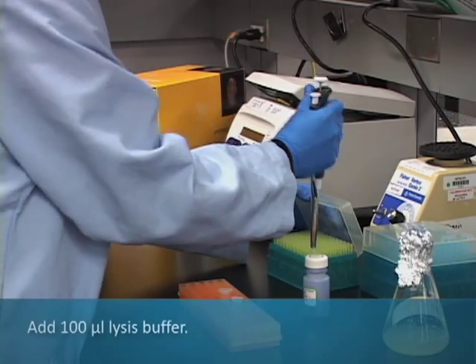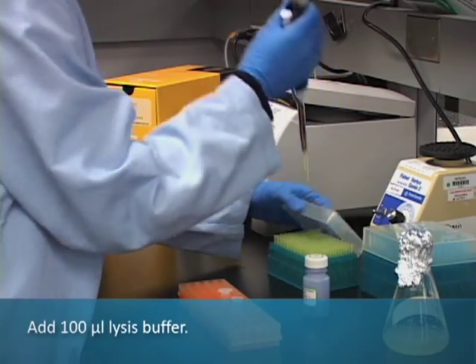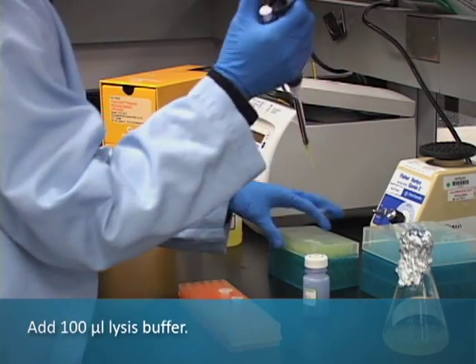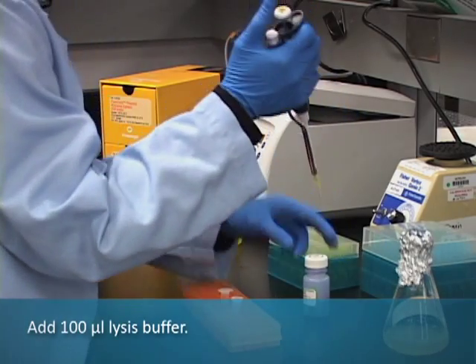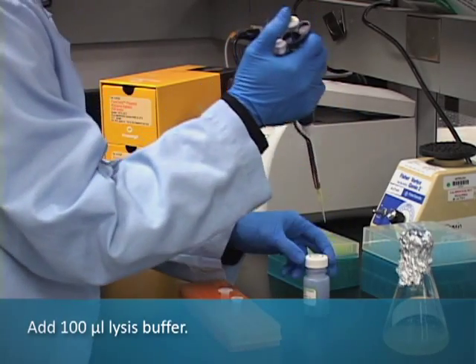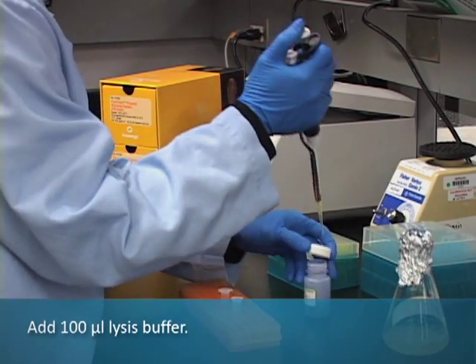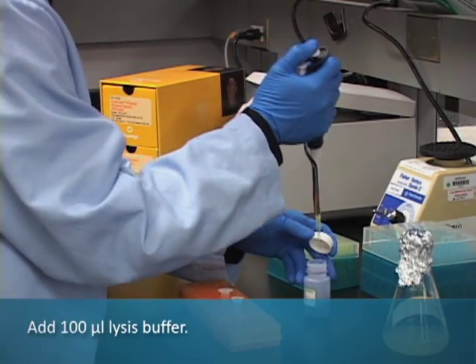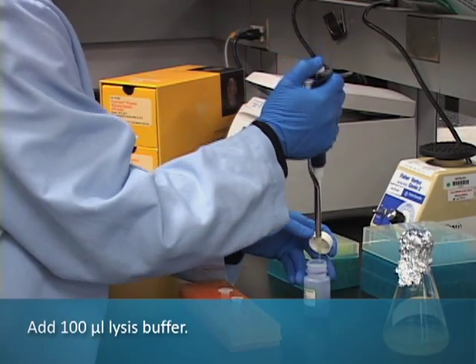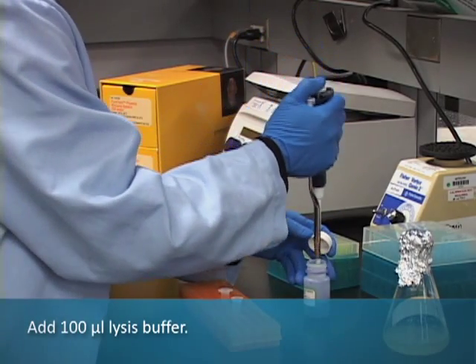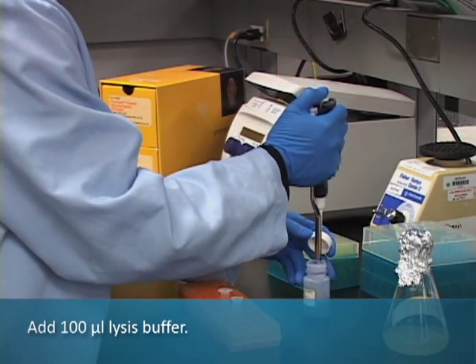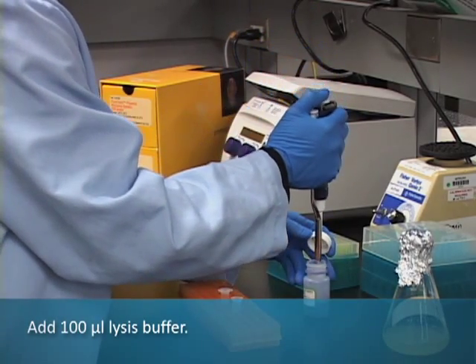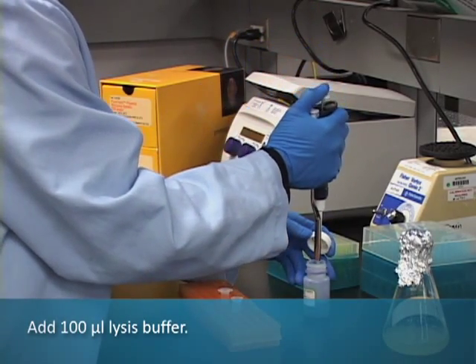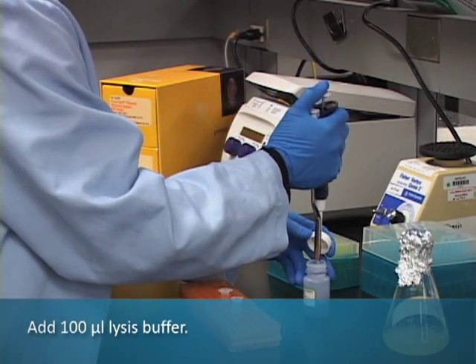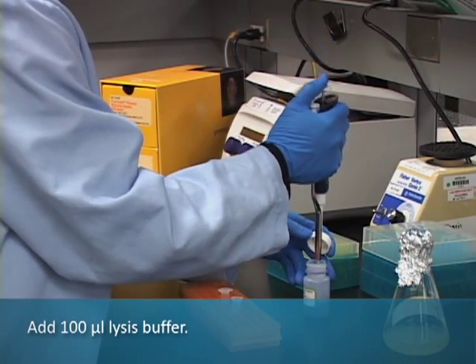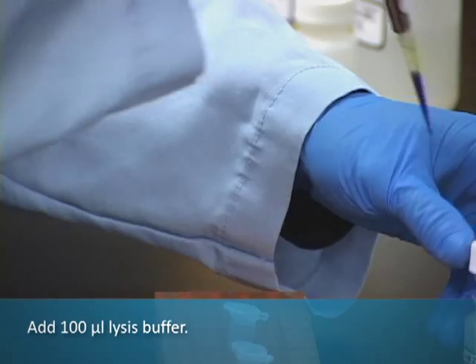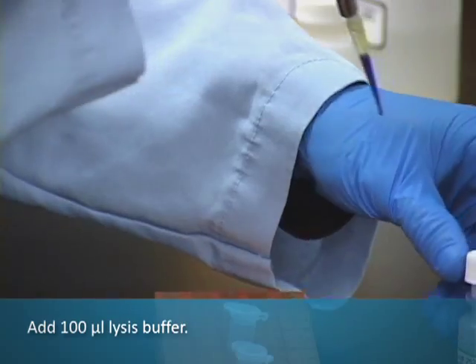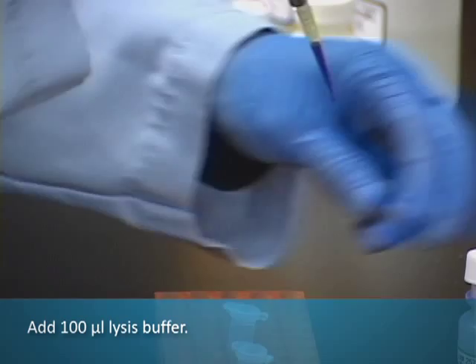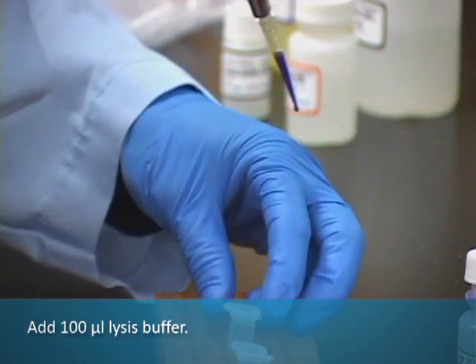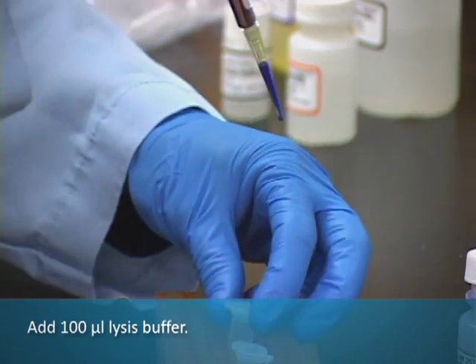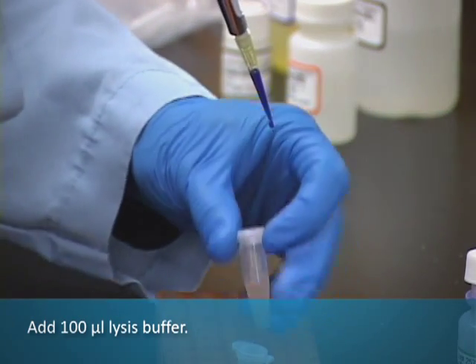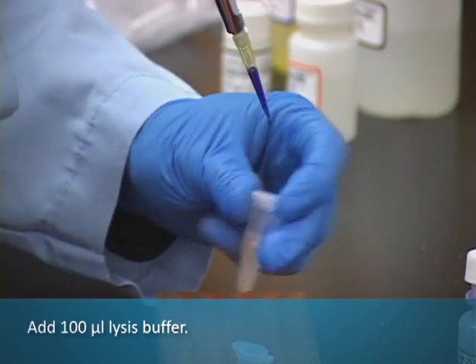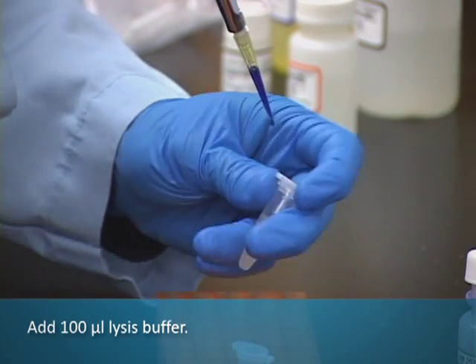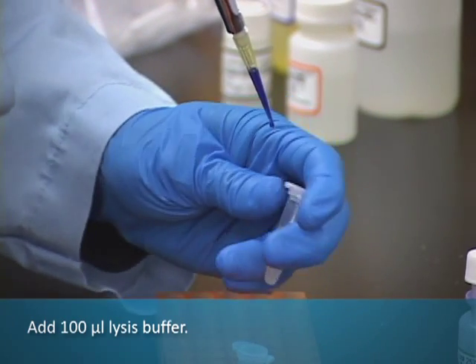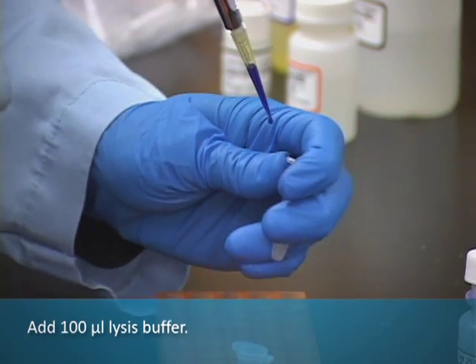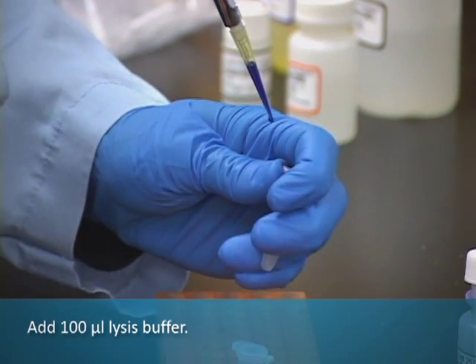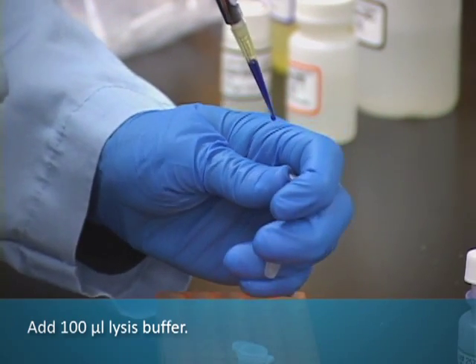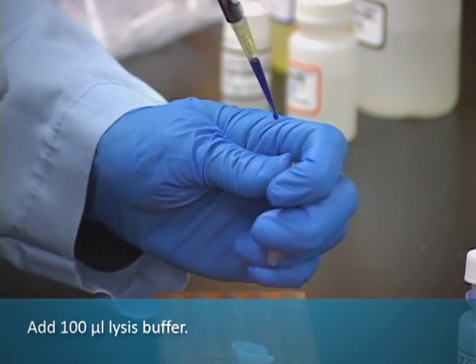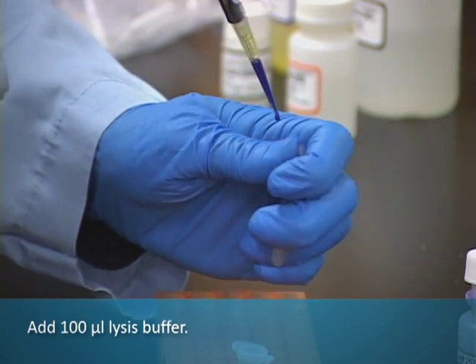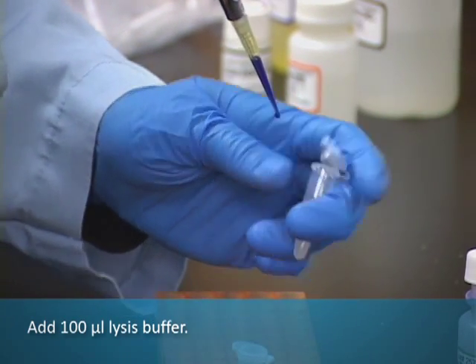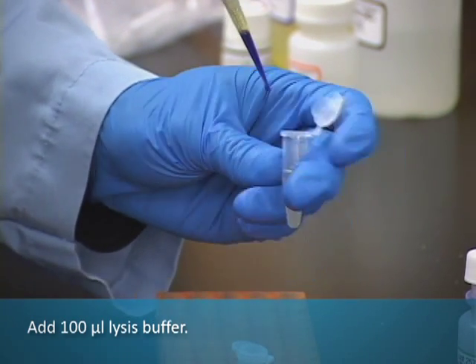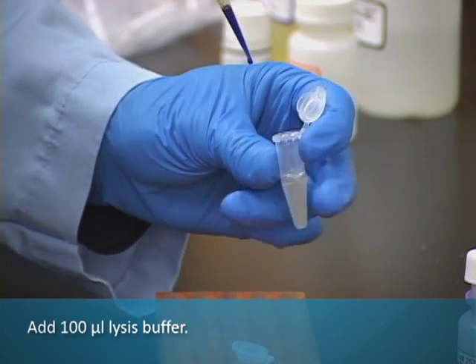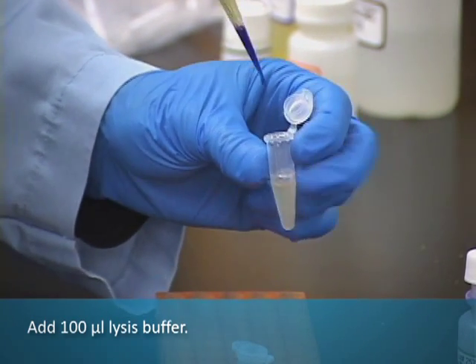To the 600 microliters of culture, add 100 microliters of blue cell lysis buffer, and mix by inverting.